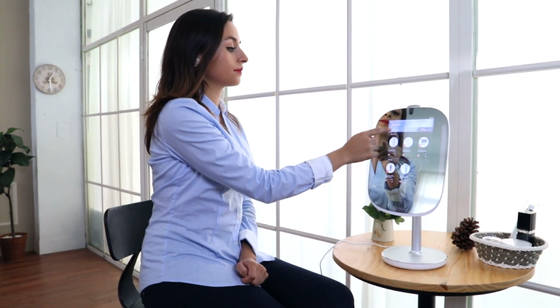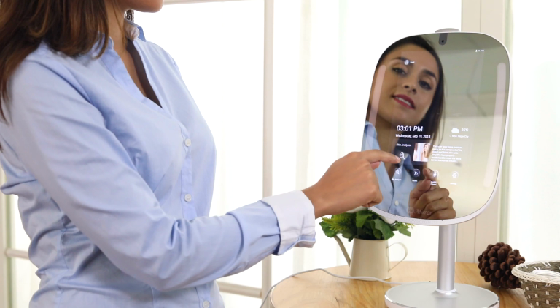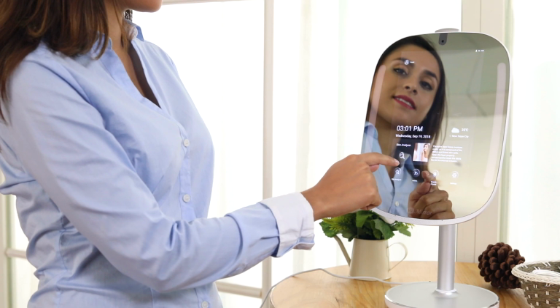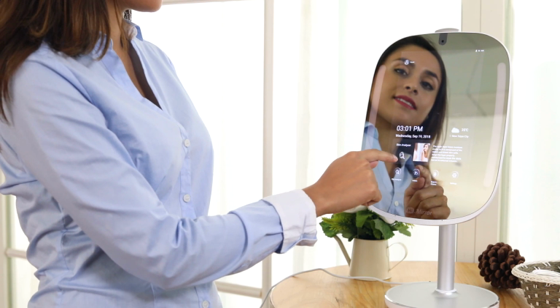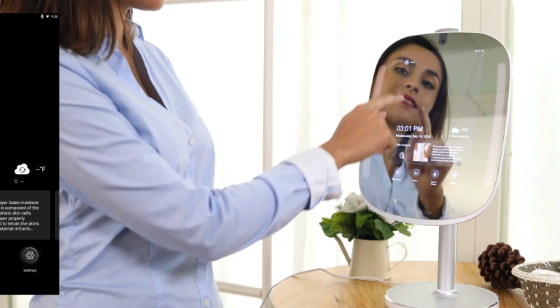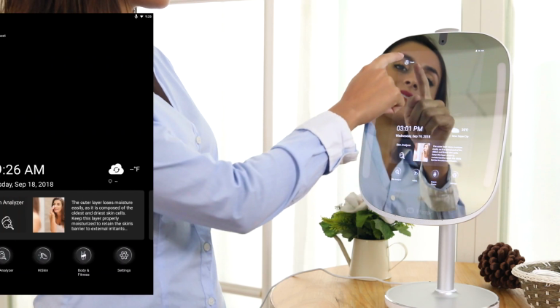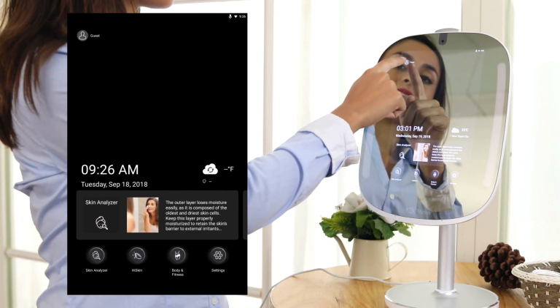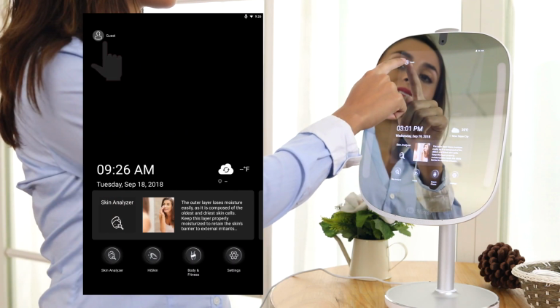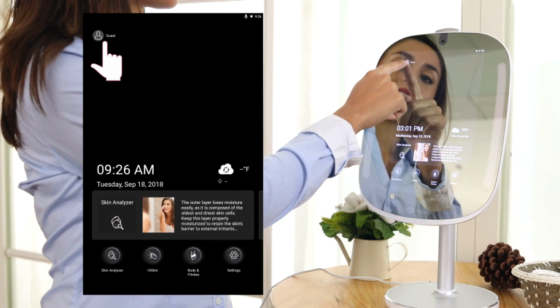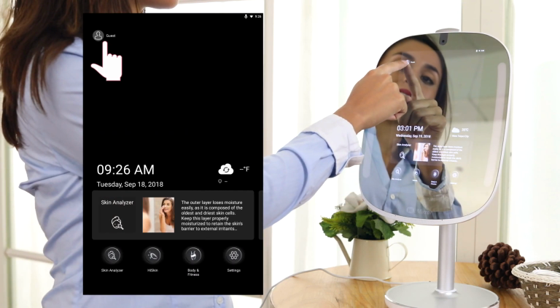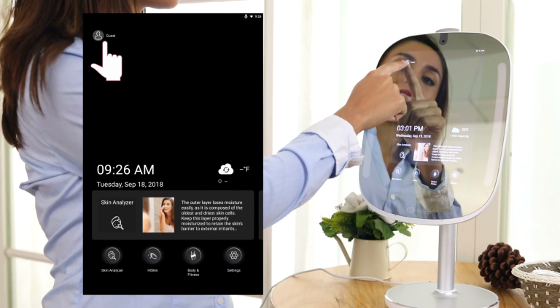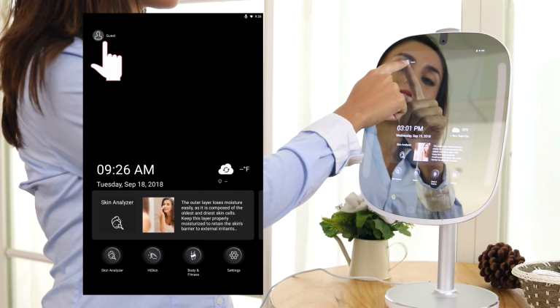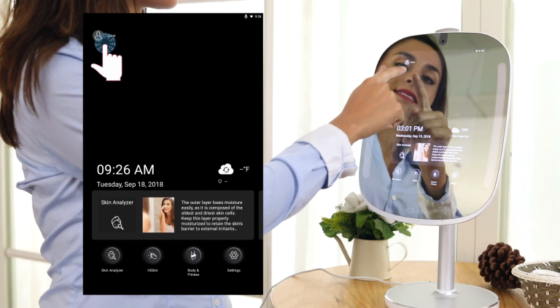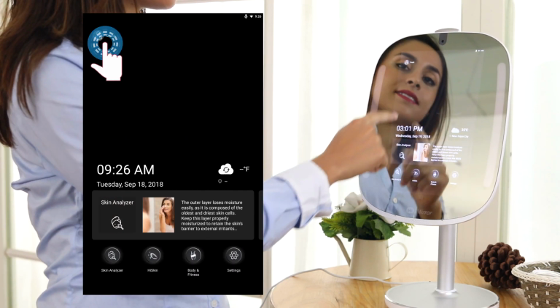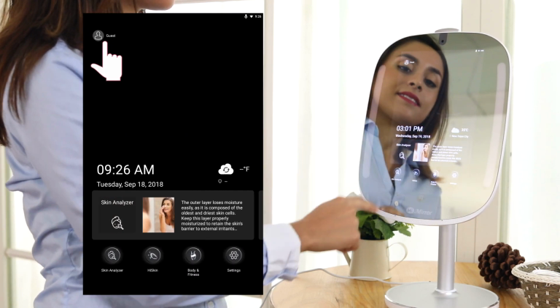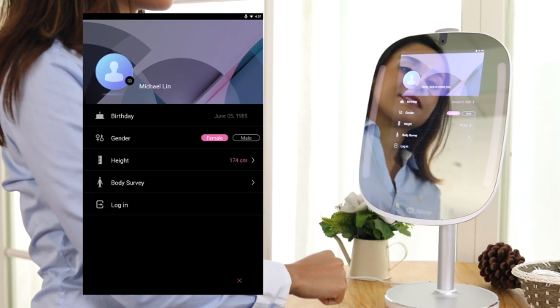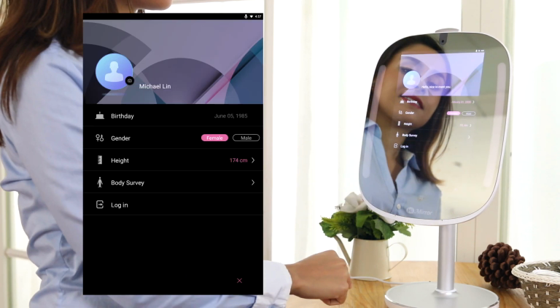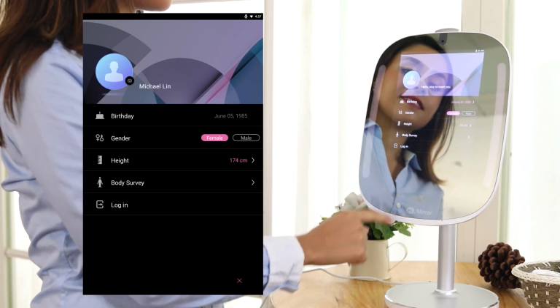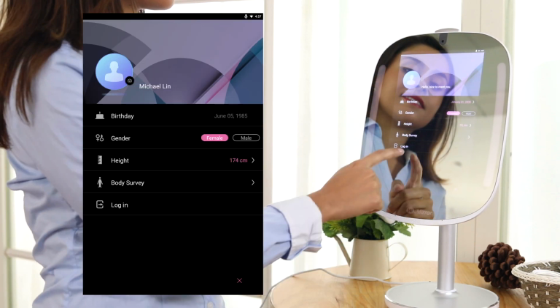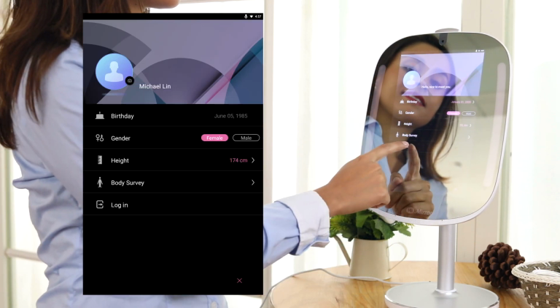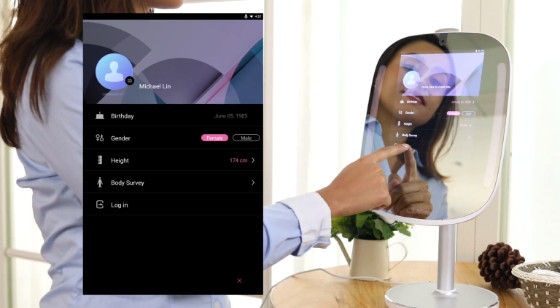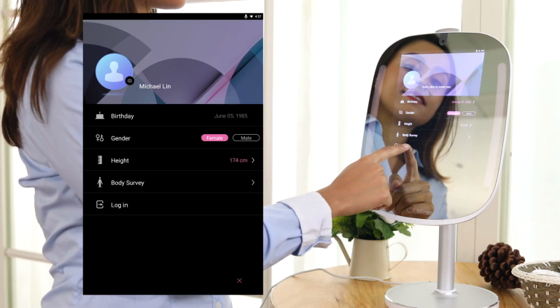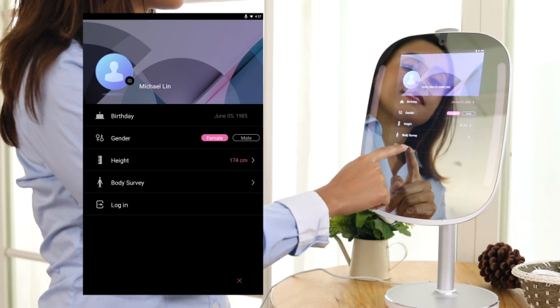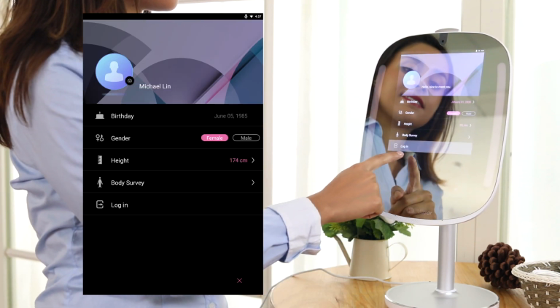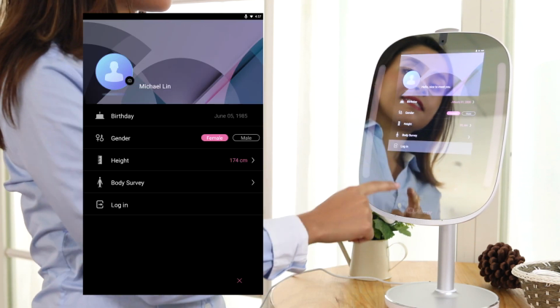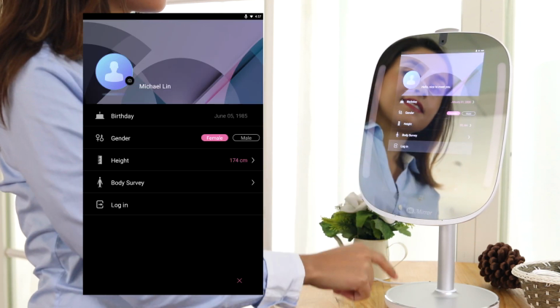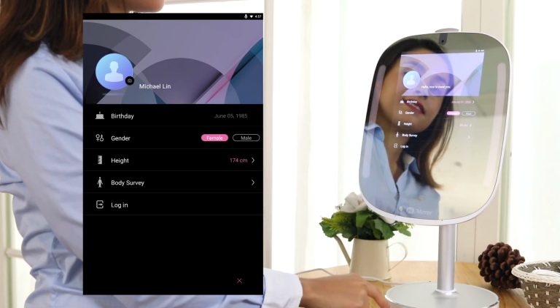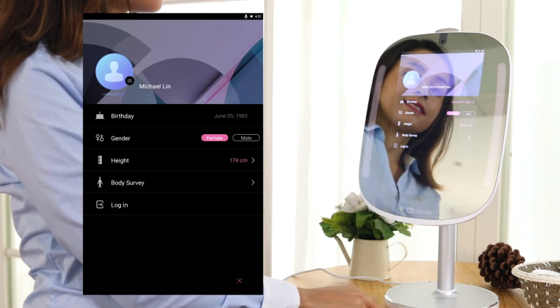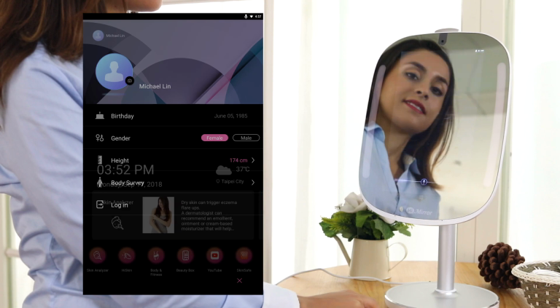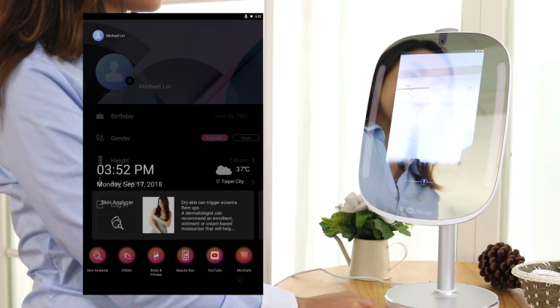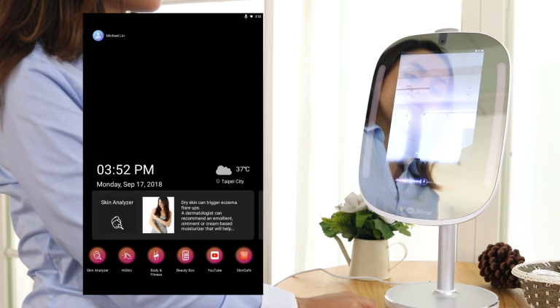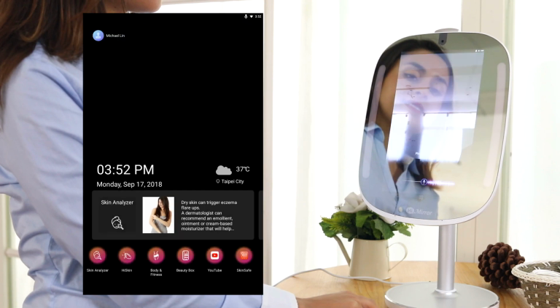This feature is not available in guest mode, so first make sure you are logged into your account and connected to Wi-Fi.